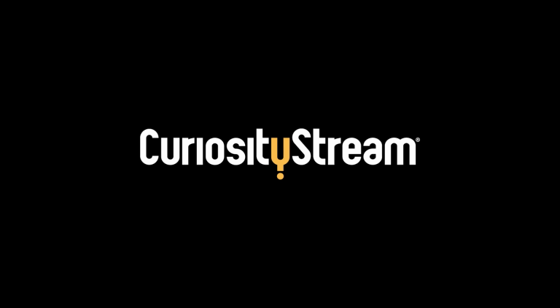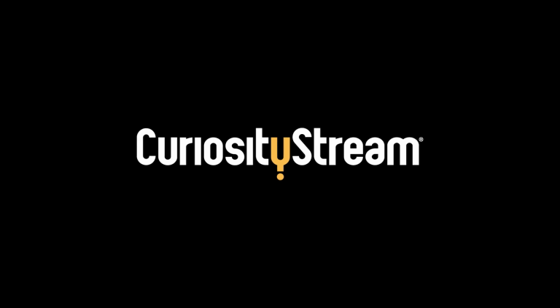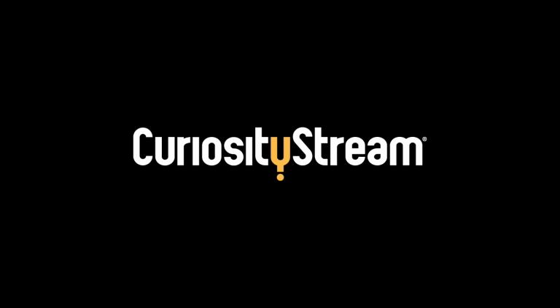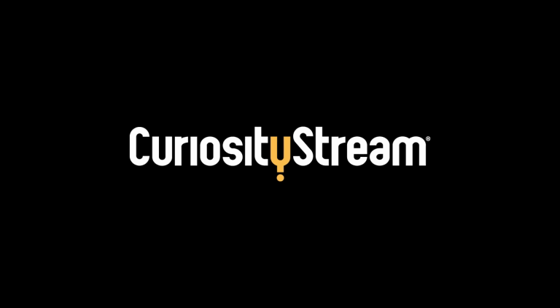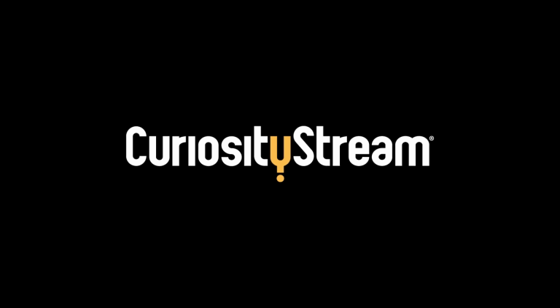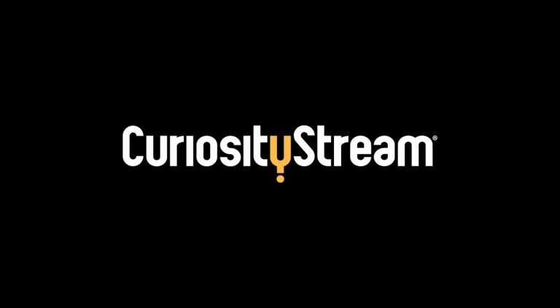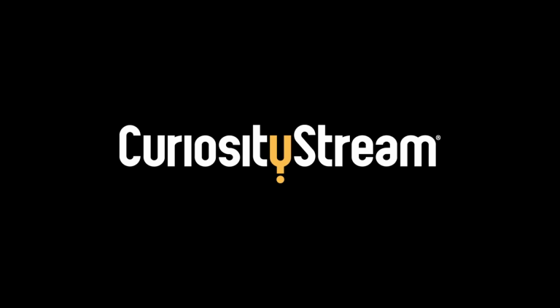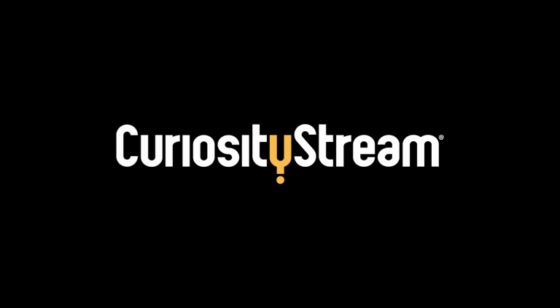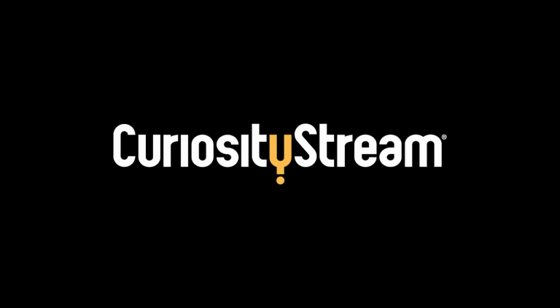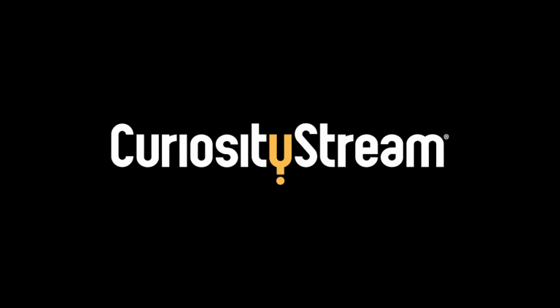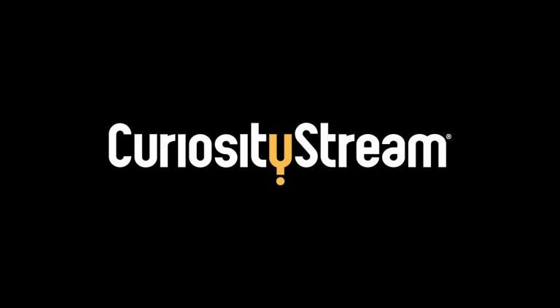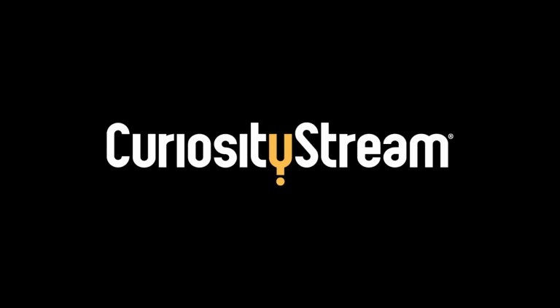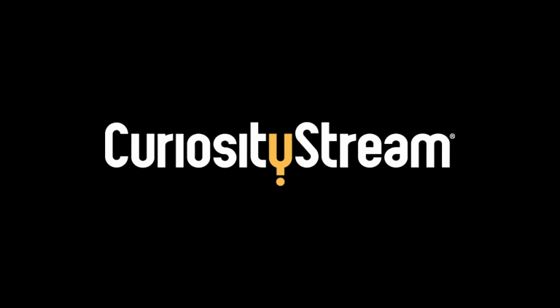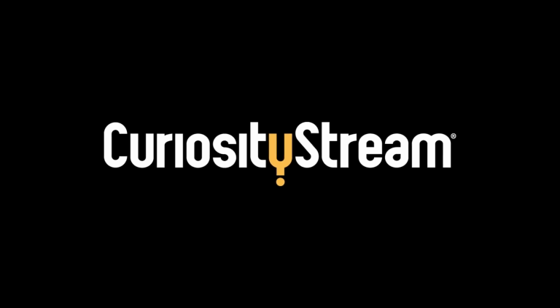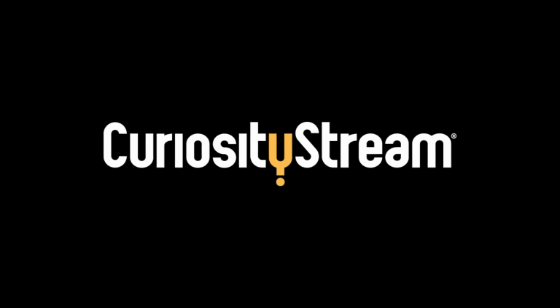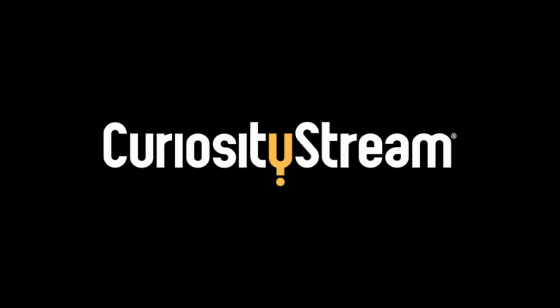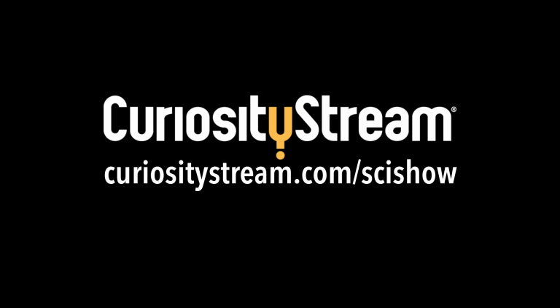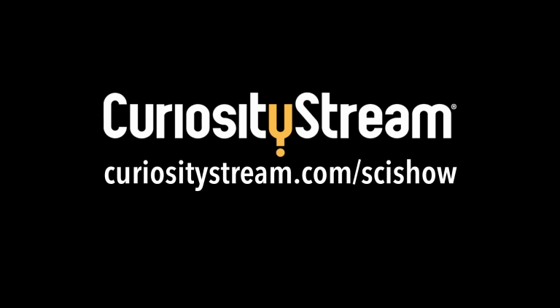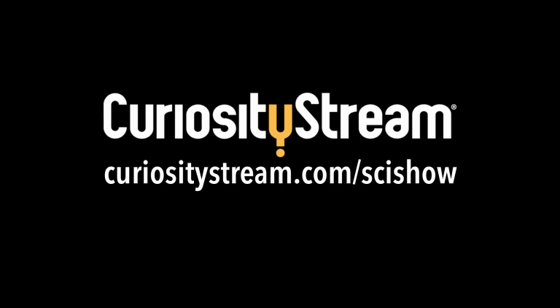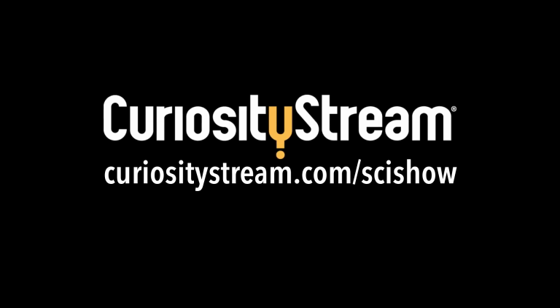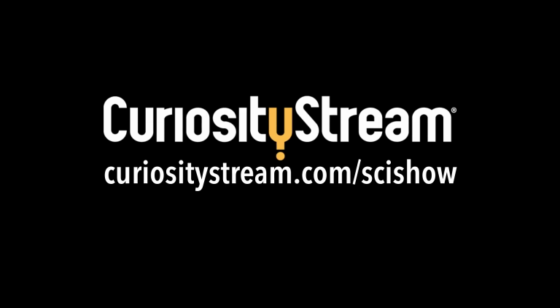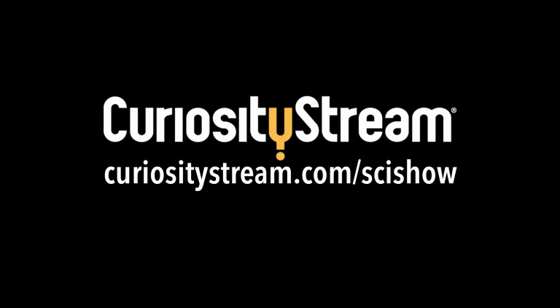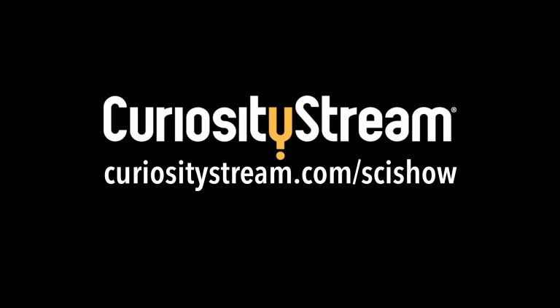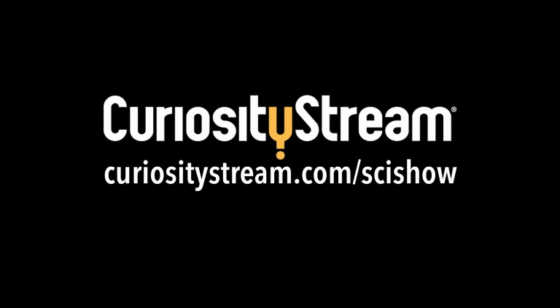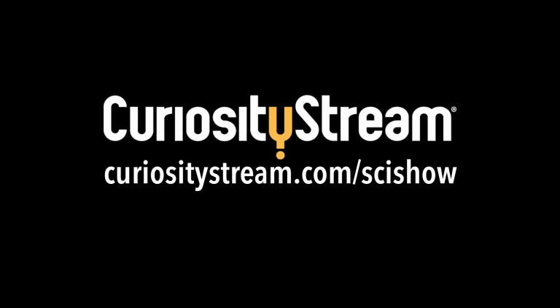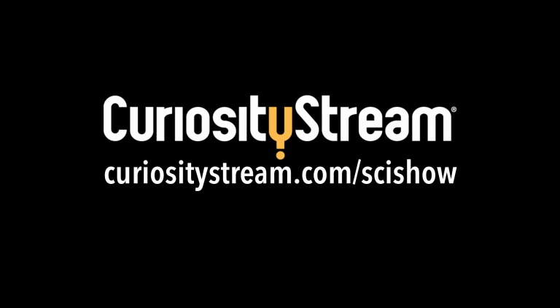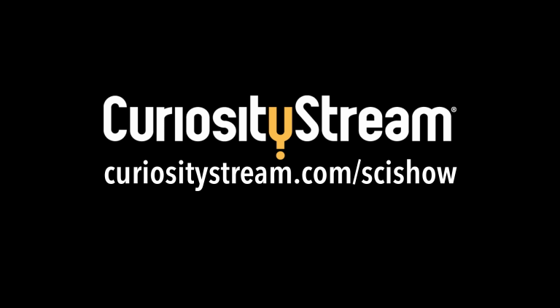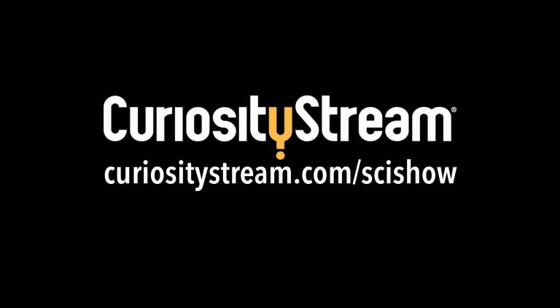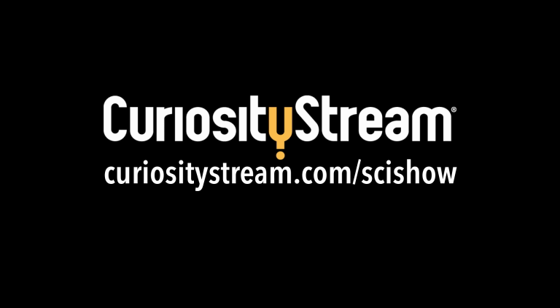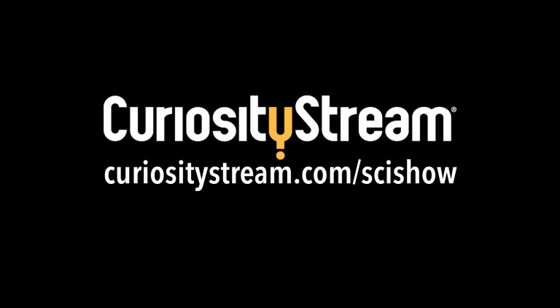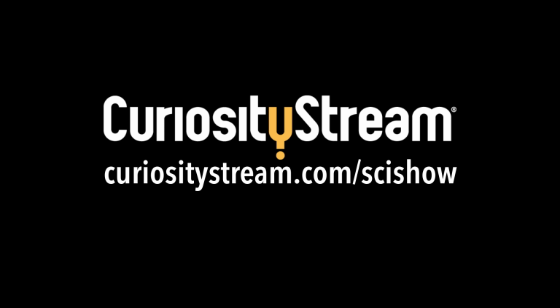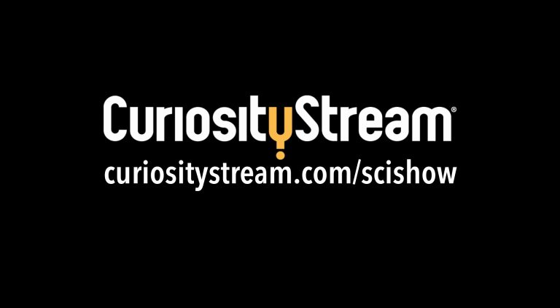Thanks to CuriosityStream for supporting this episode of SciShow. Go to CuriosityStream.com/SciShow to learn more!